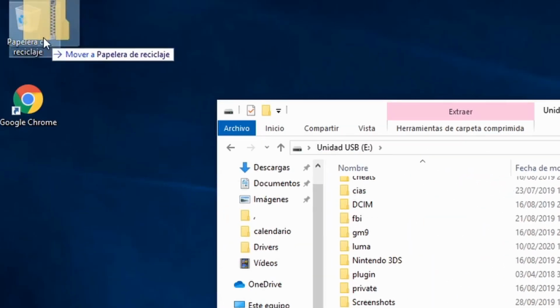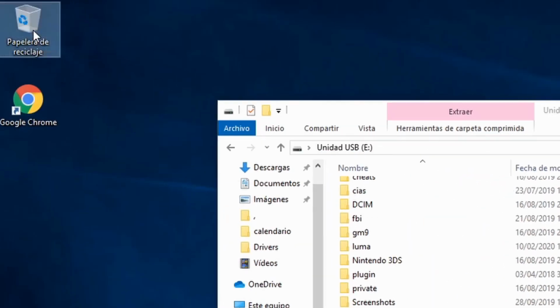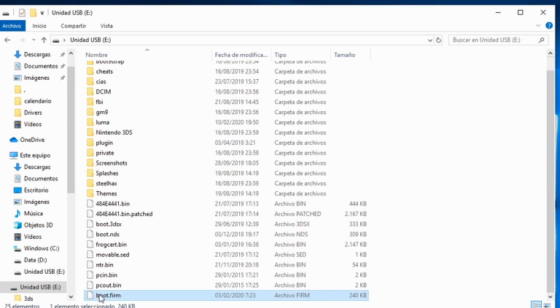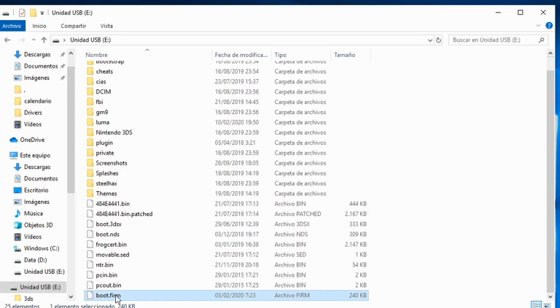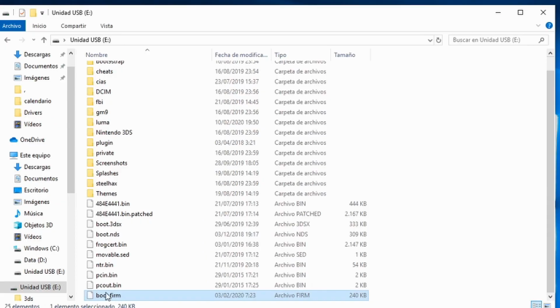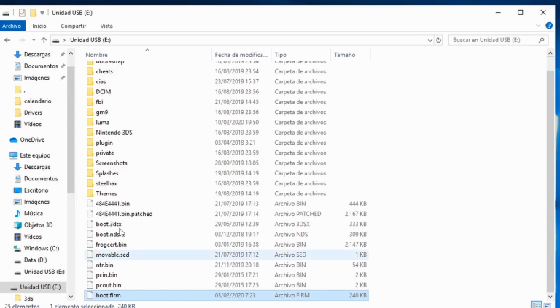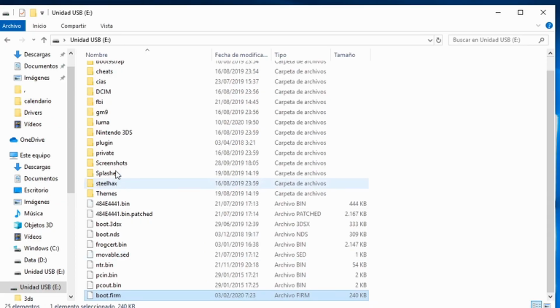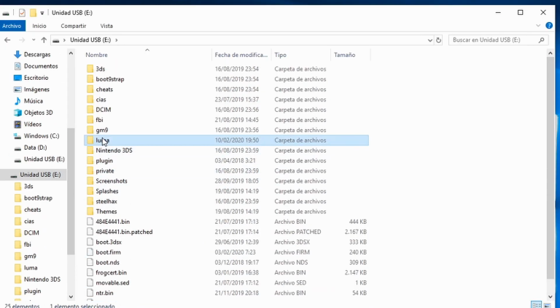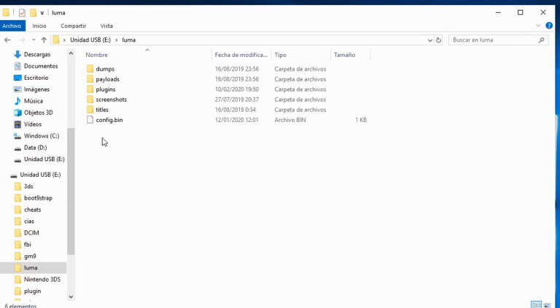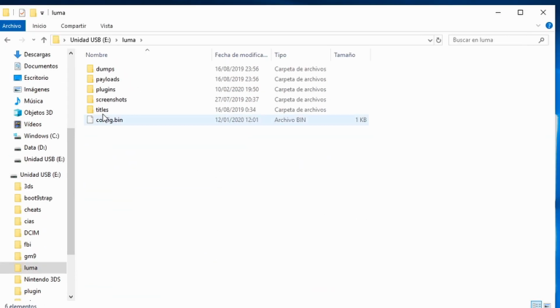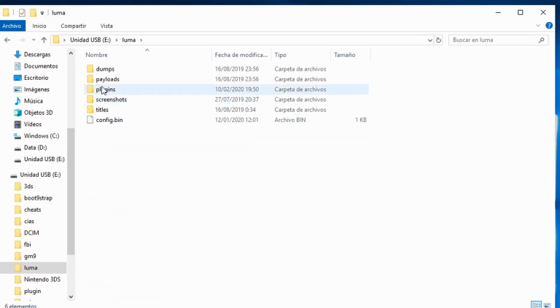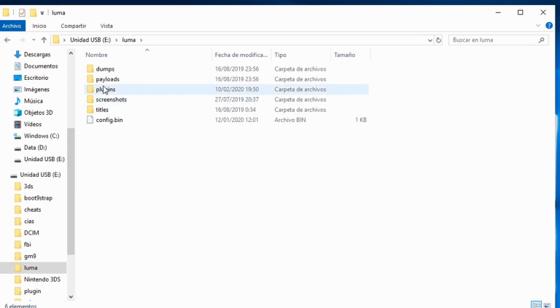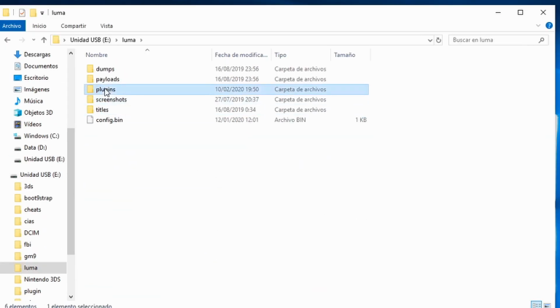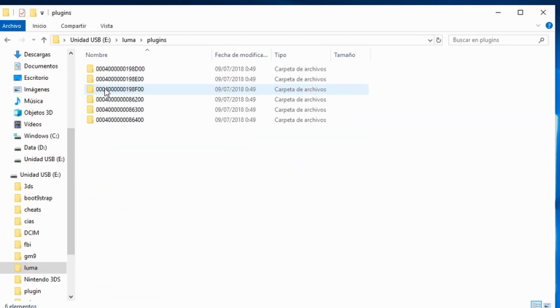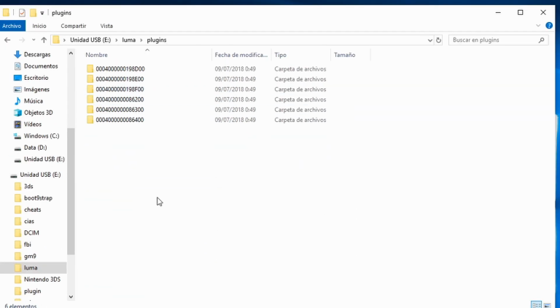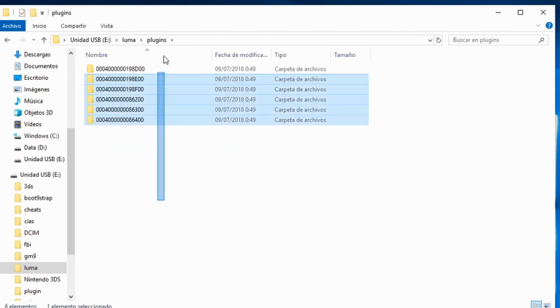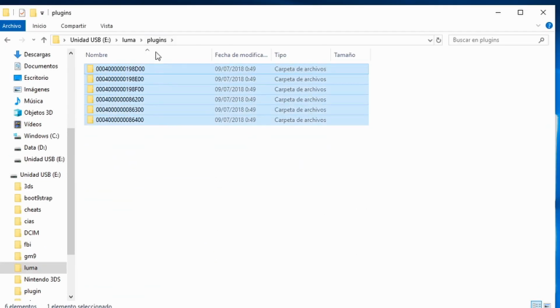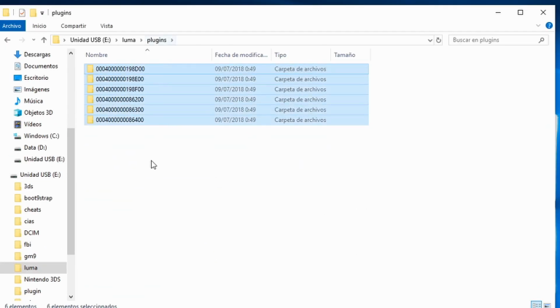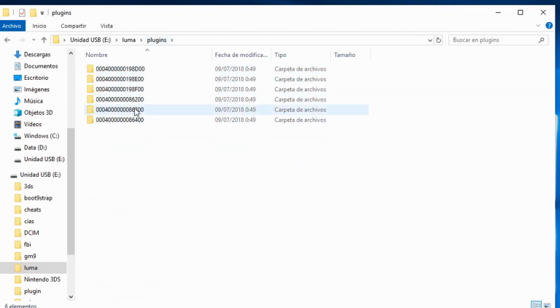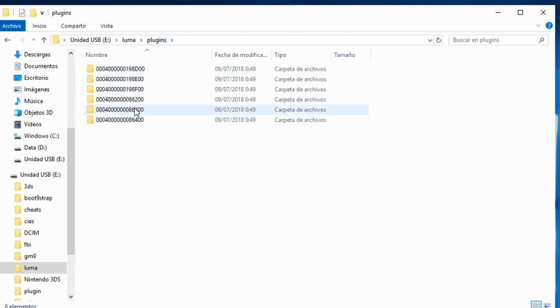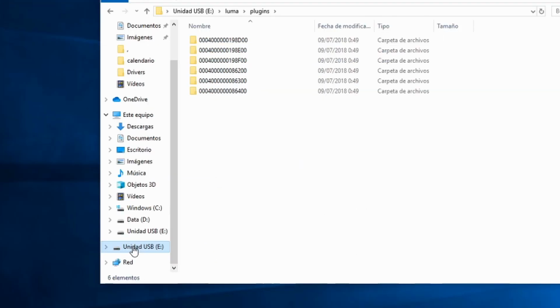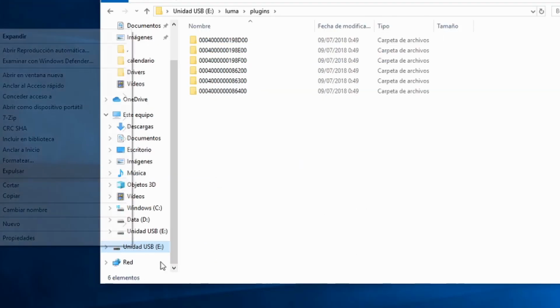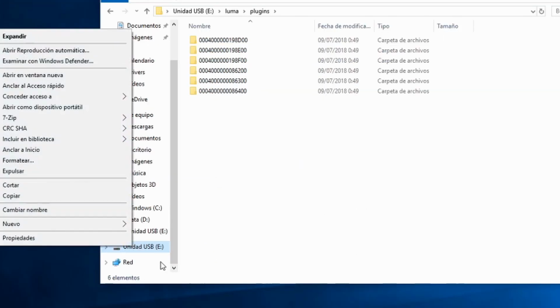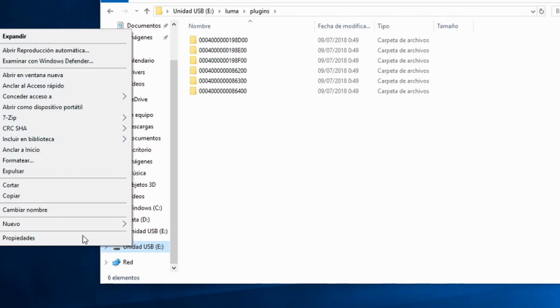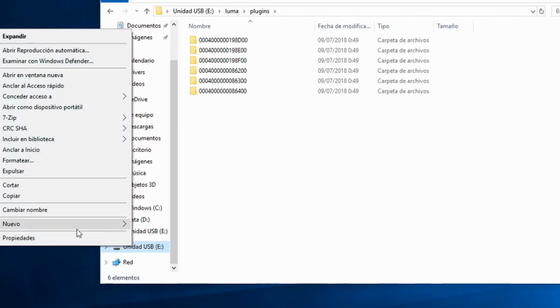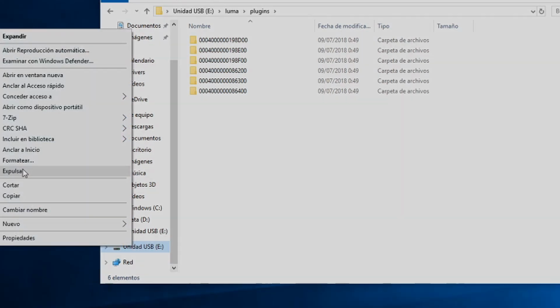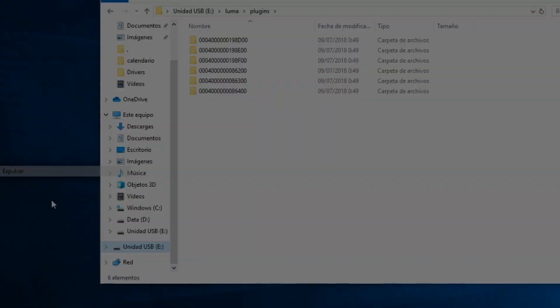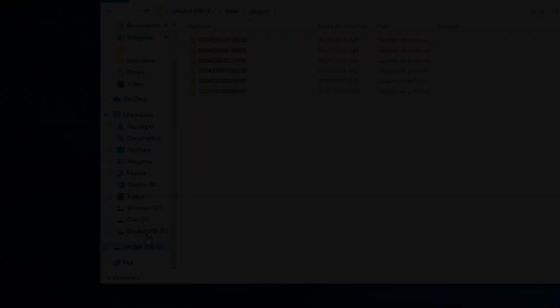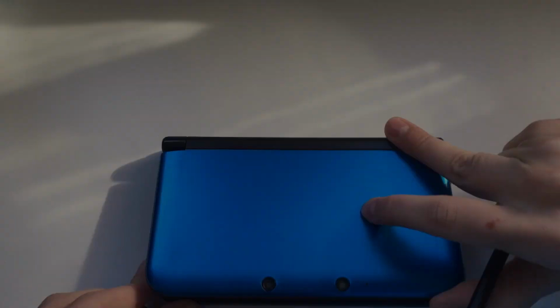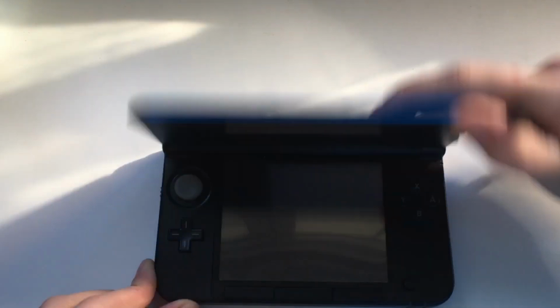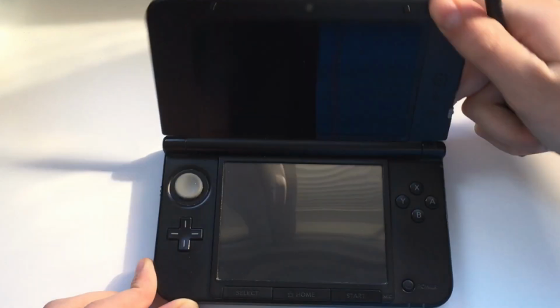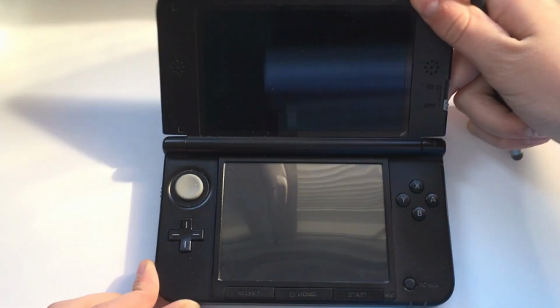If you can see a new boot.firm and new stuff in the Luma plugin folder, you extracted it correctly.